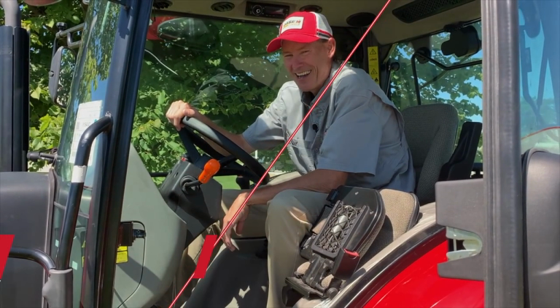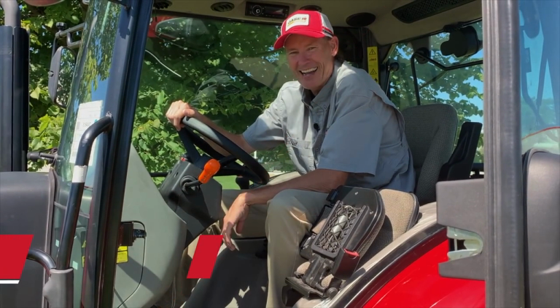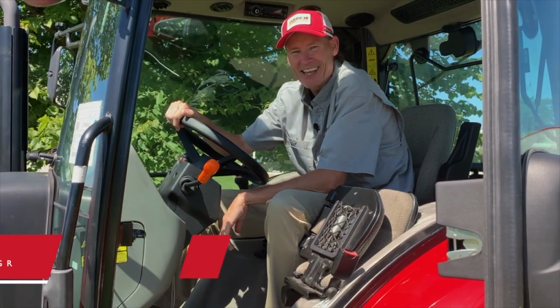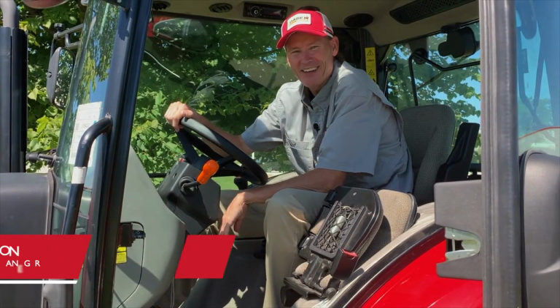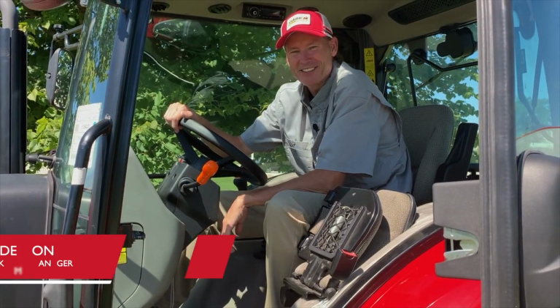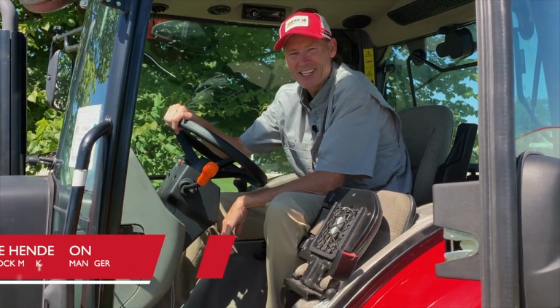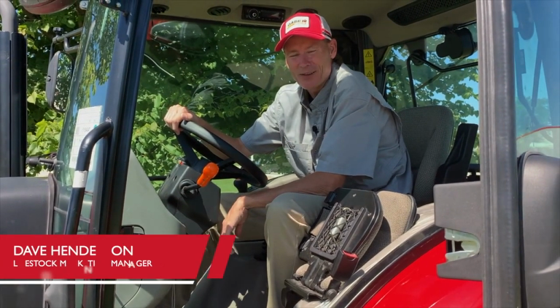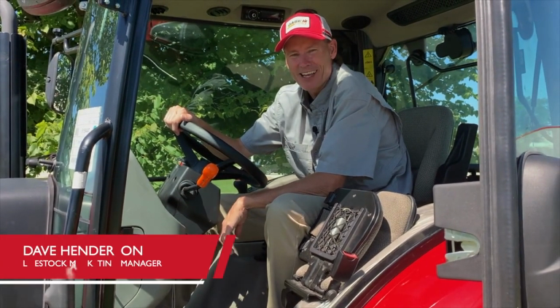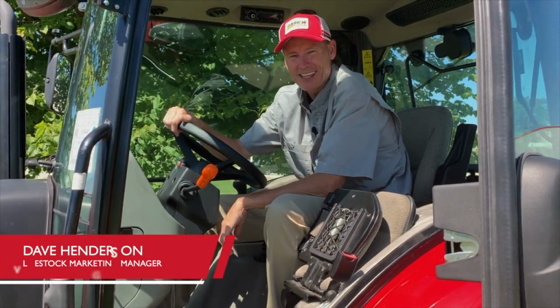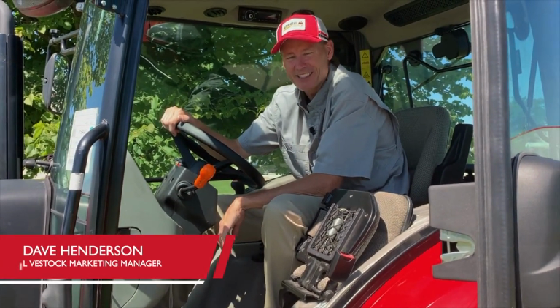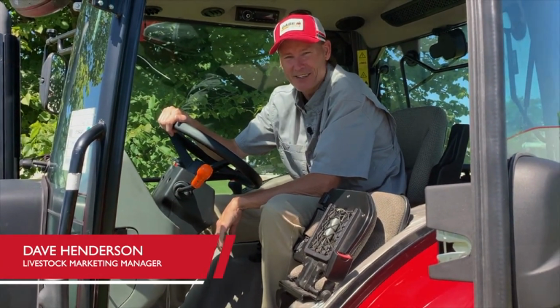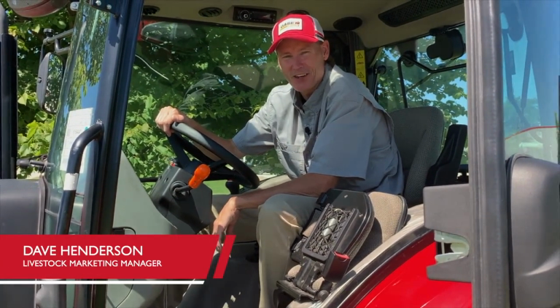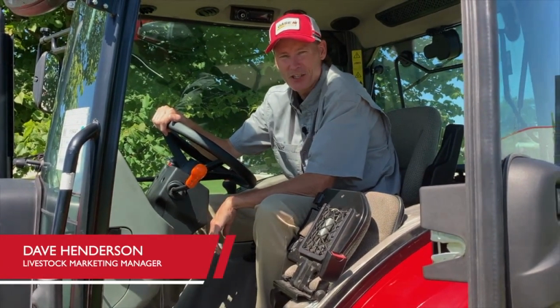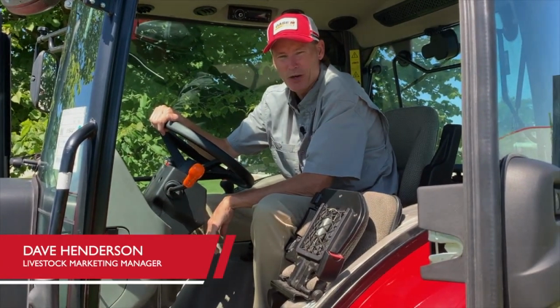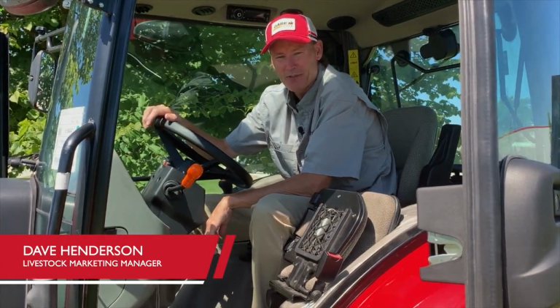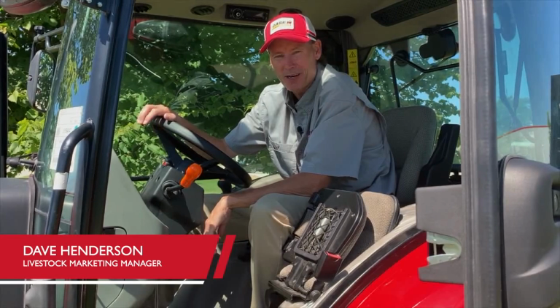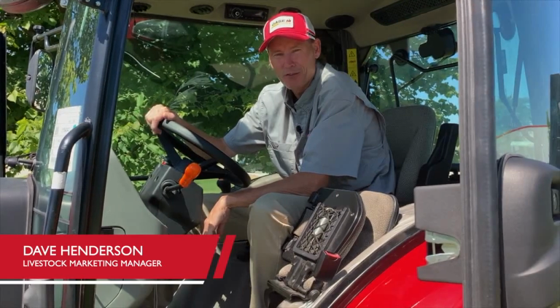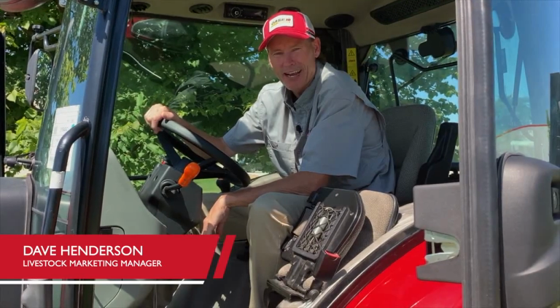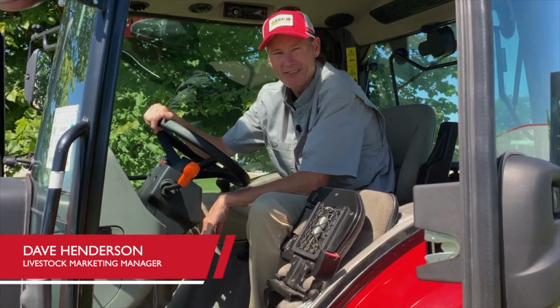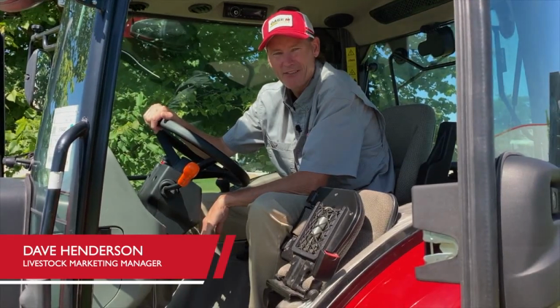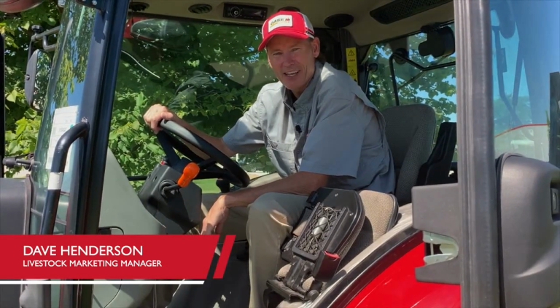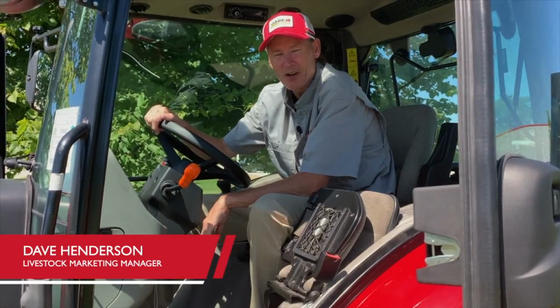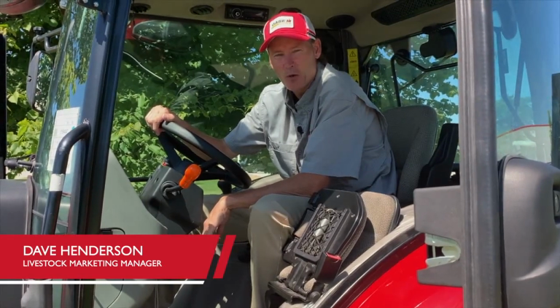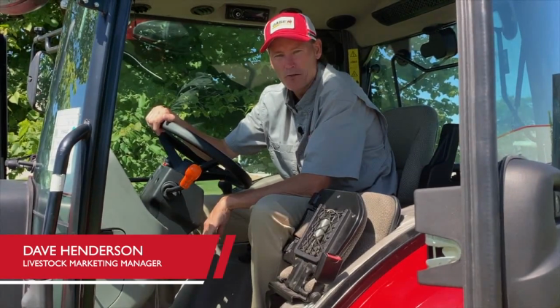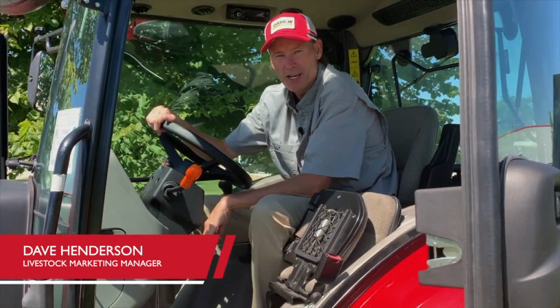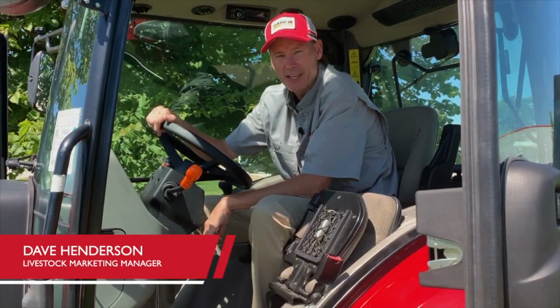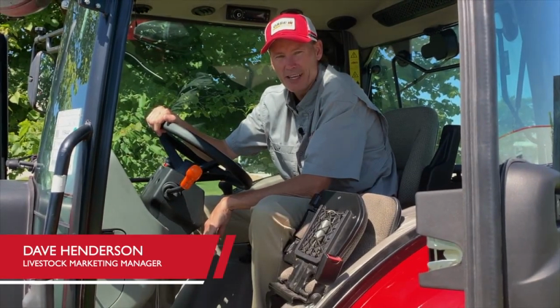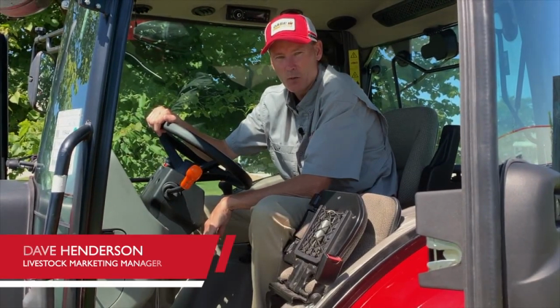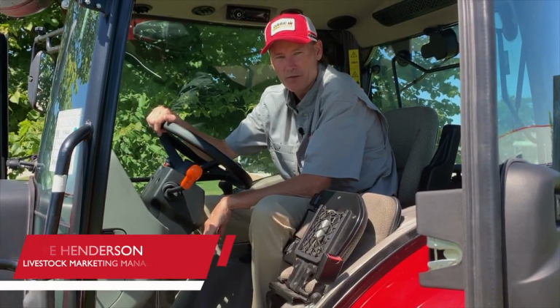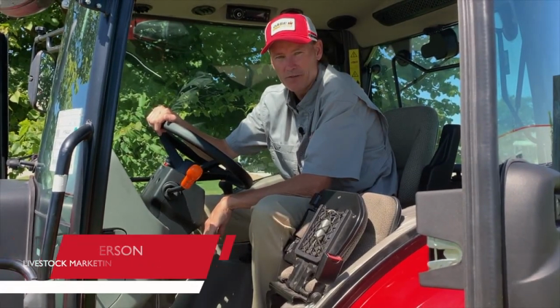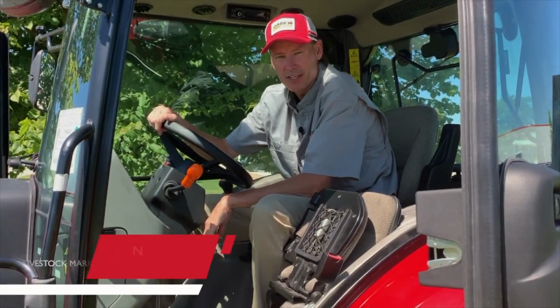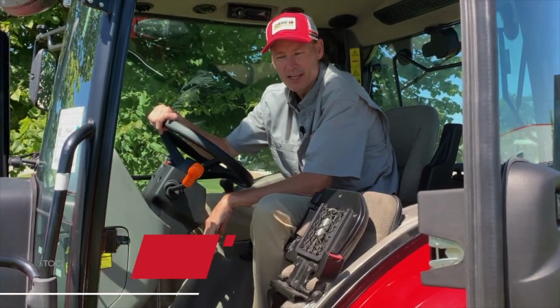Hi, Dave Henderson here with K-Sites, here to talk to you about our Farmall 95A, 105A, and 115A.